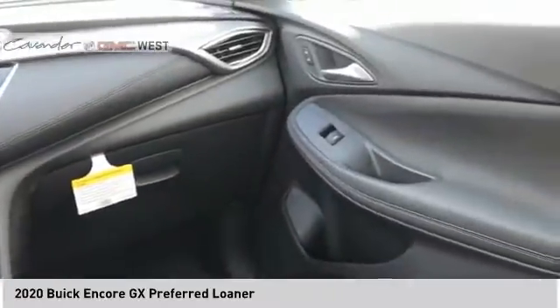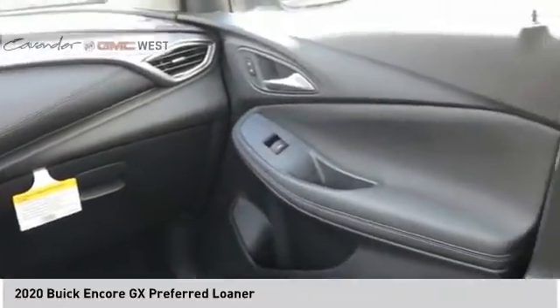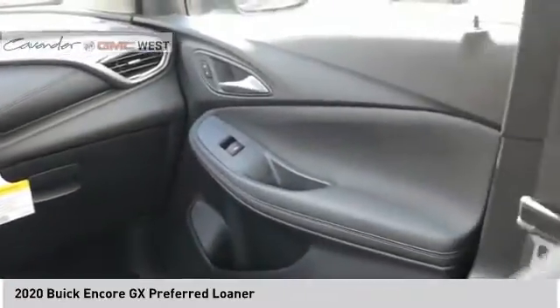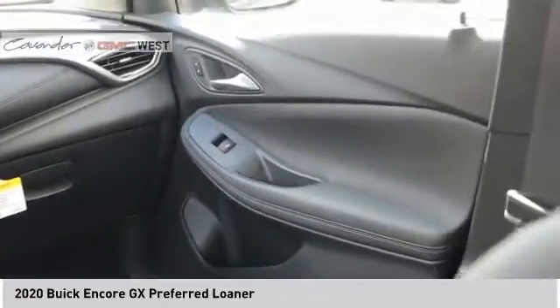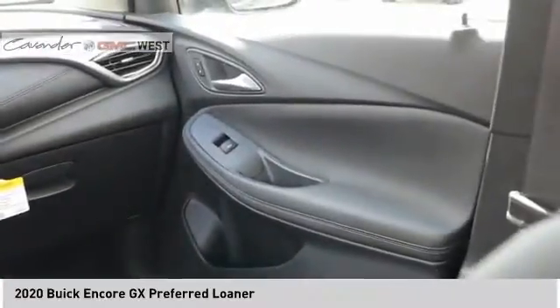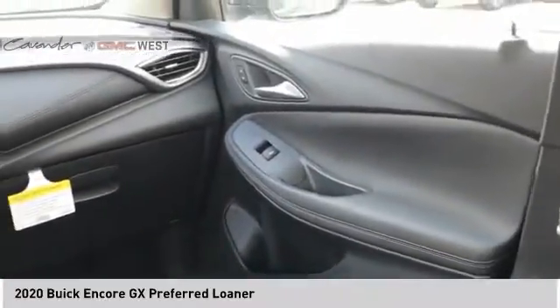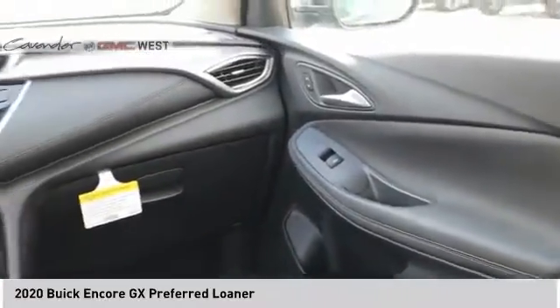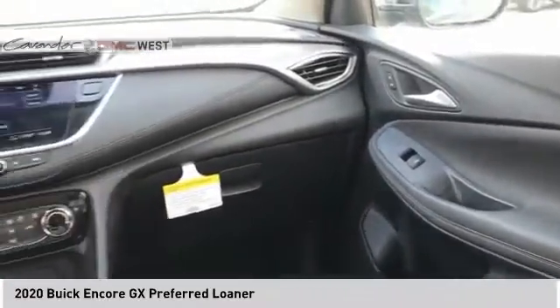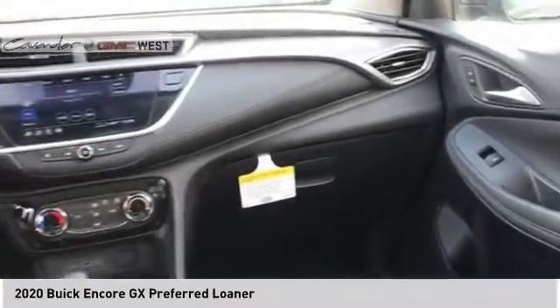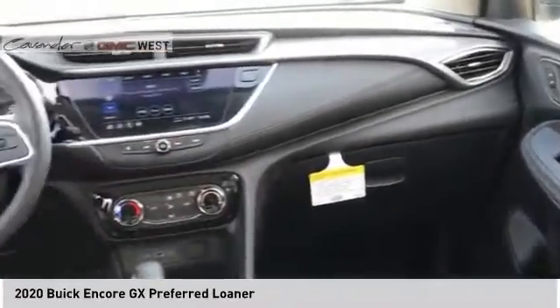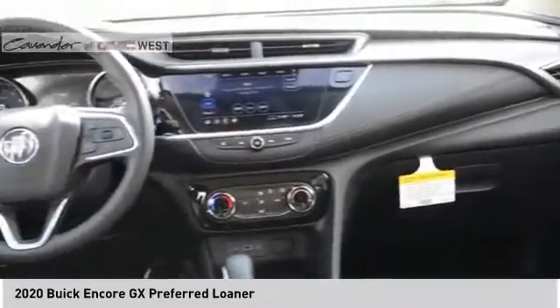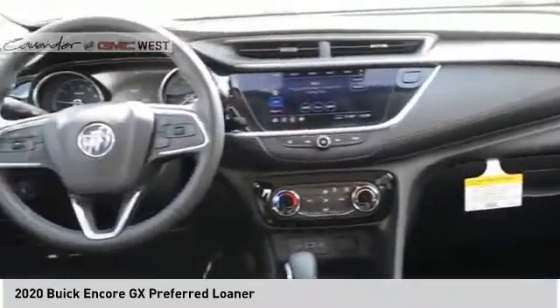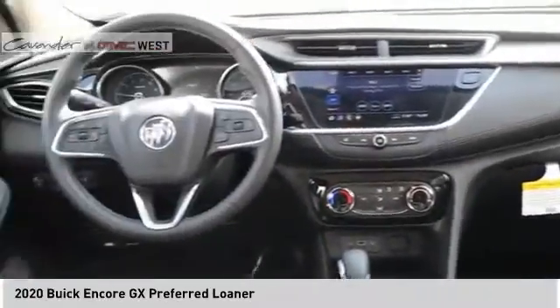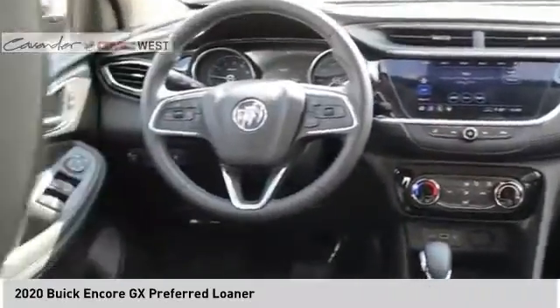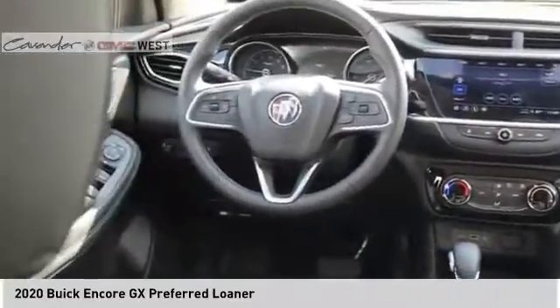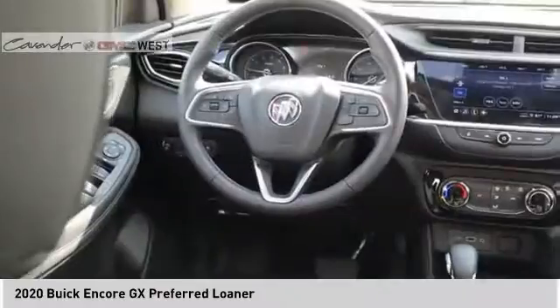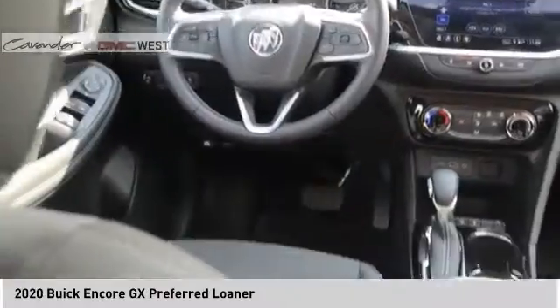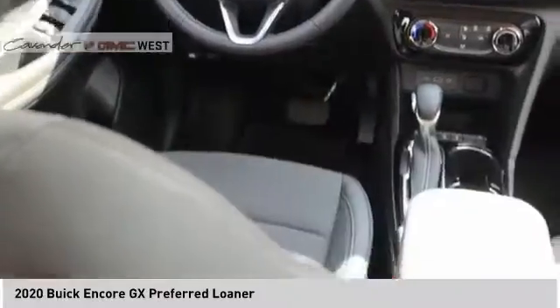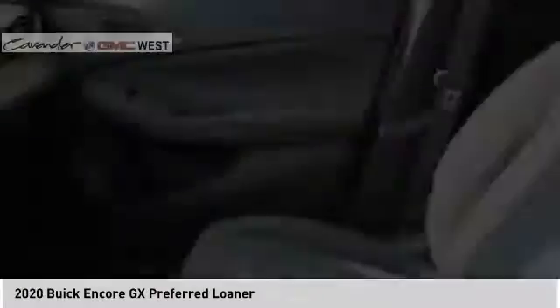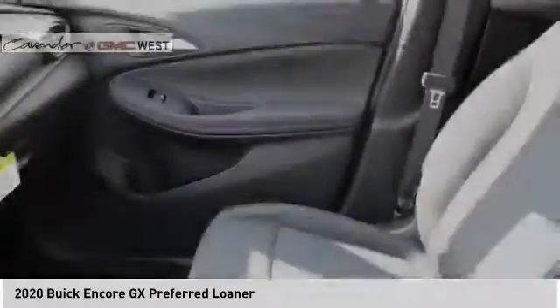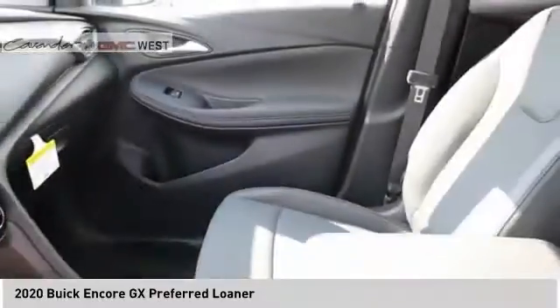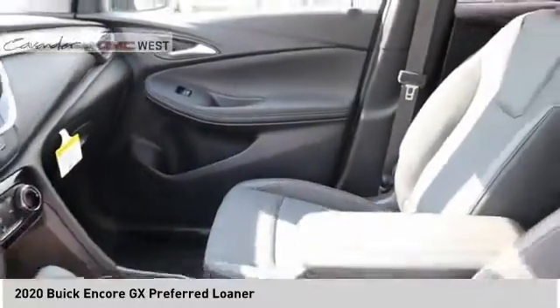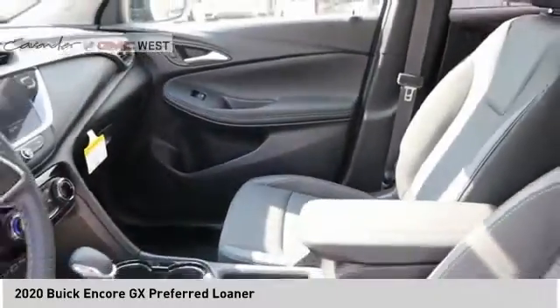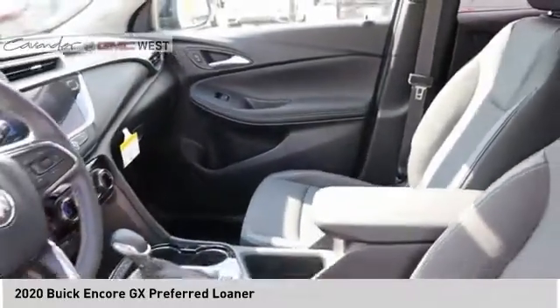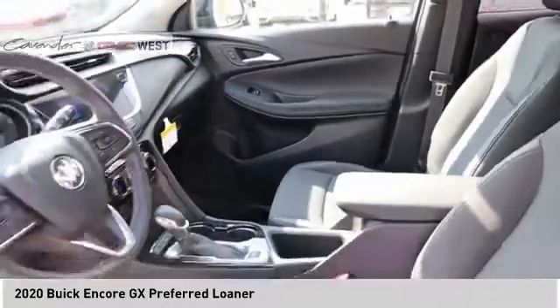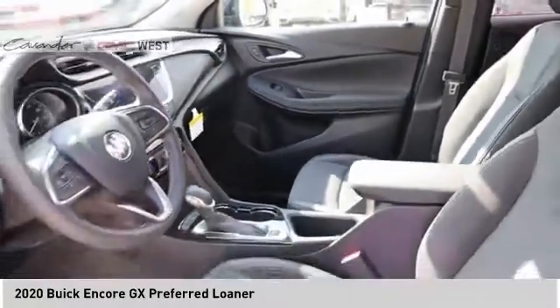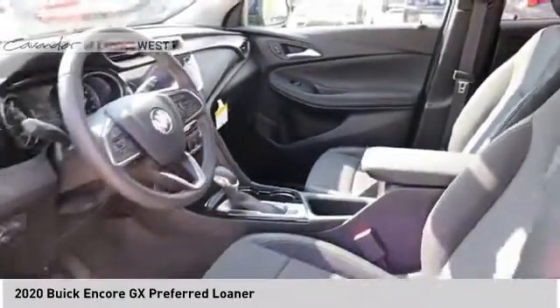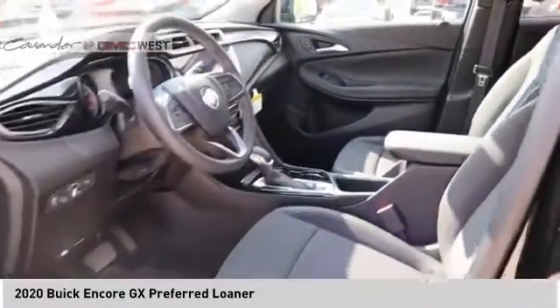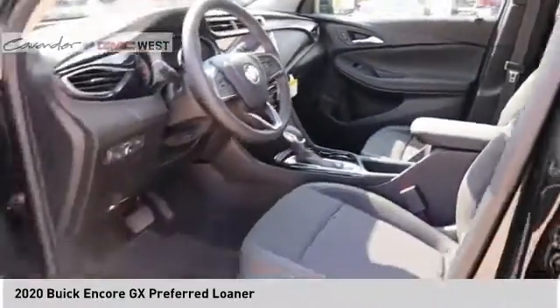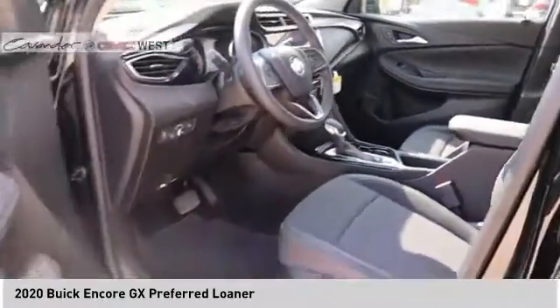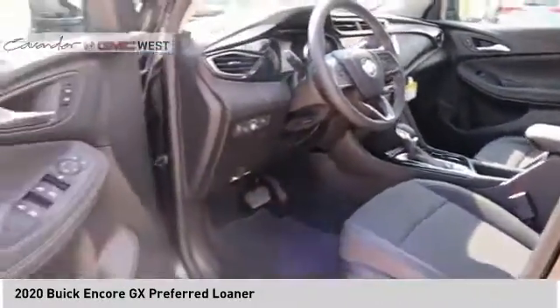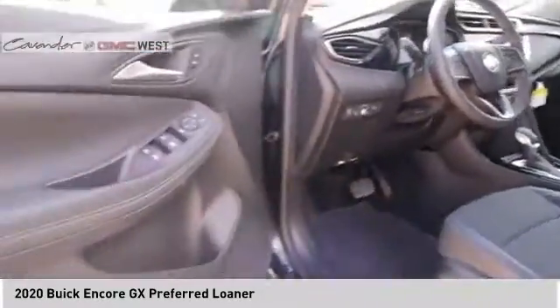If affordable style and reliability are what you're looking for, this vehicle couldn't be more perfect. Drive it today. Take care.